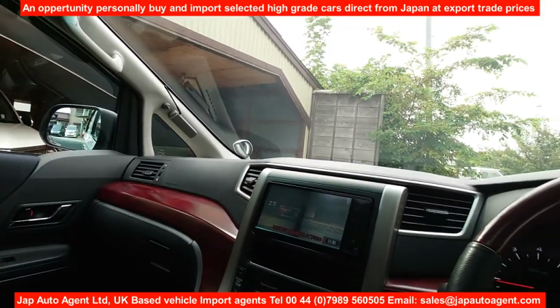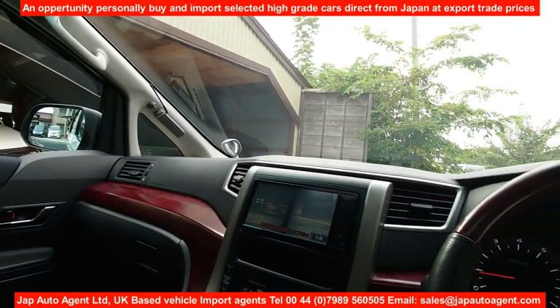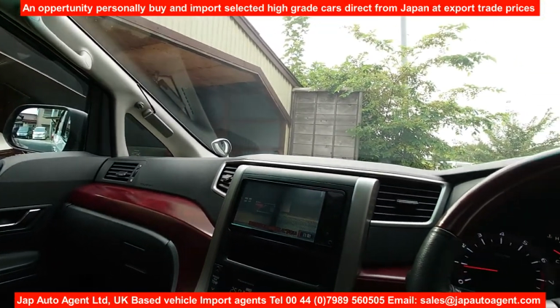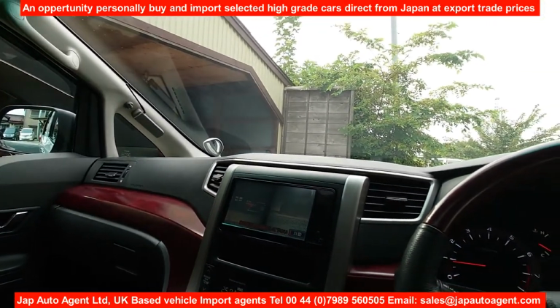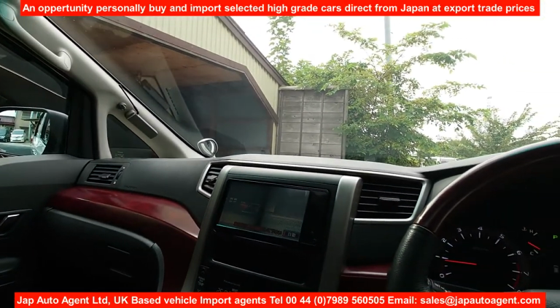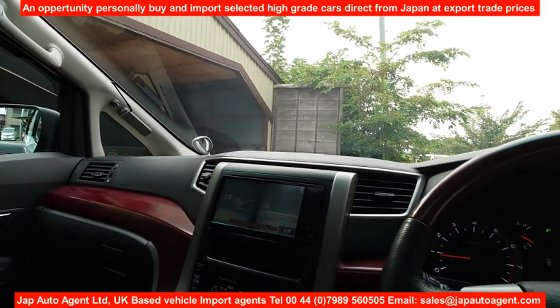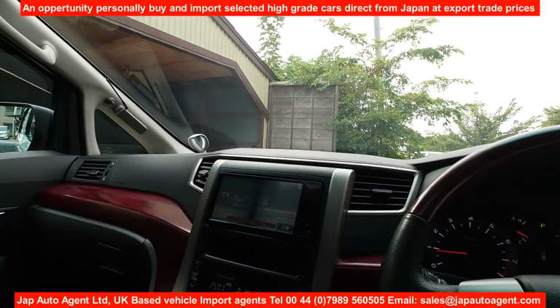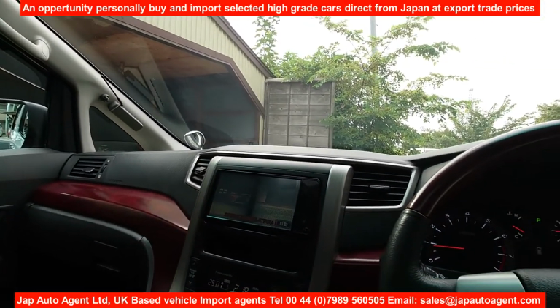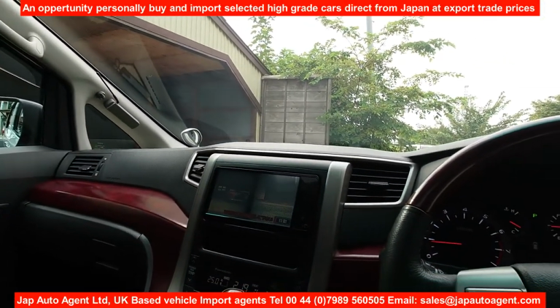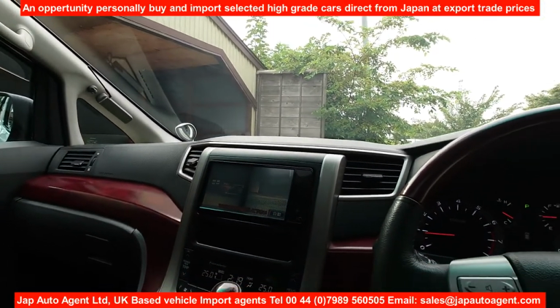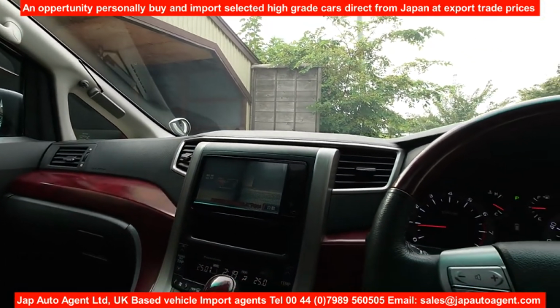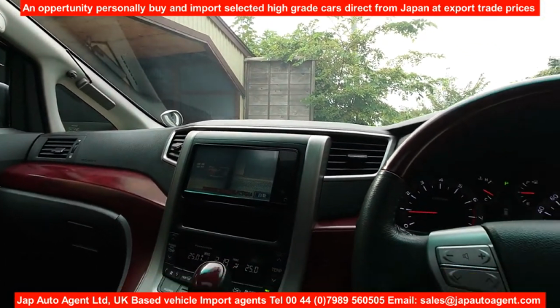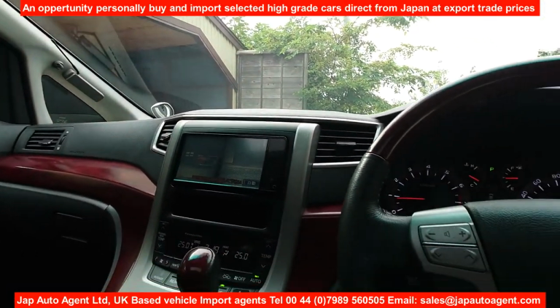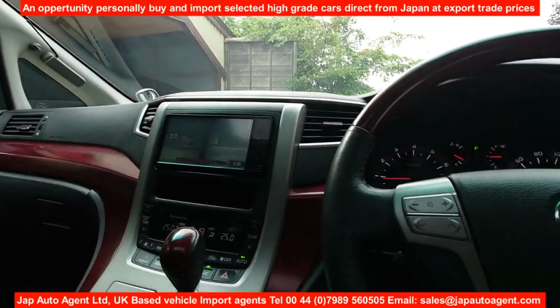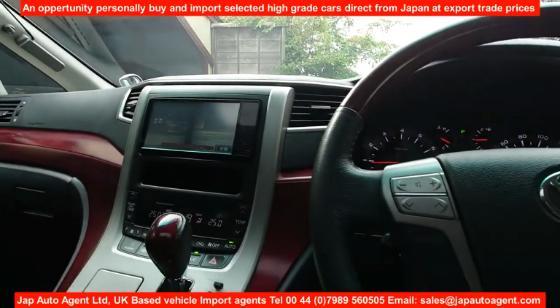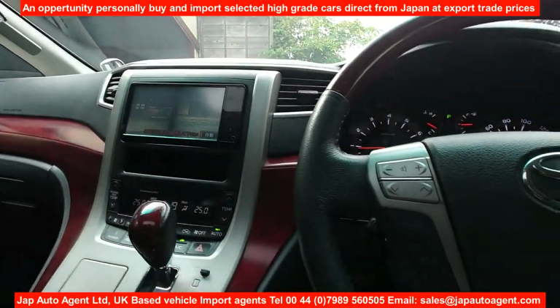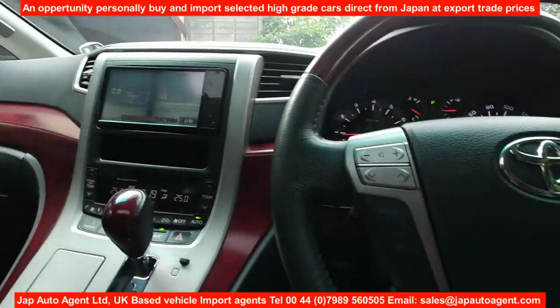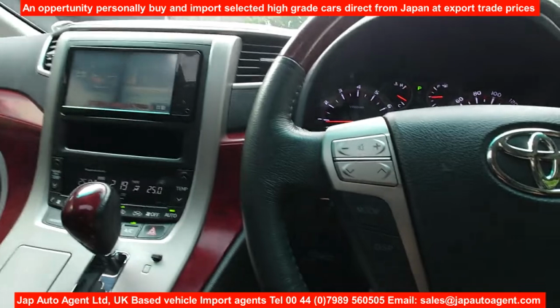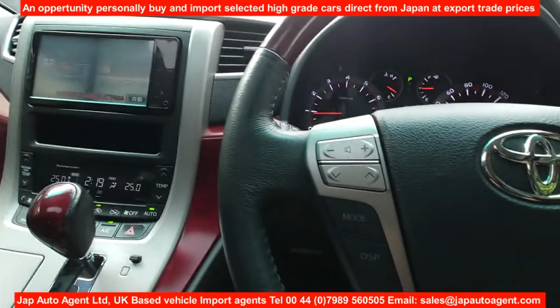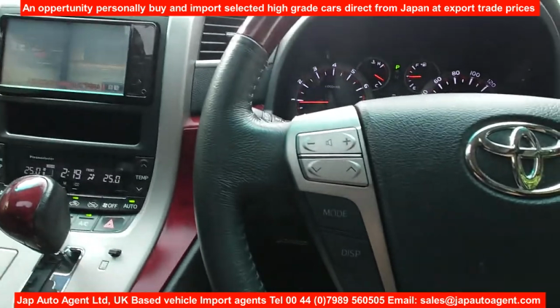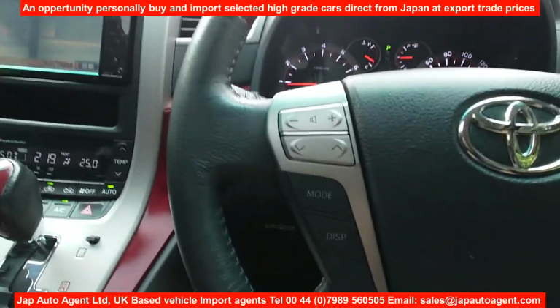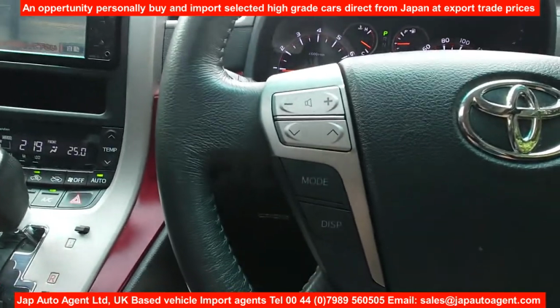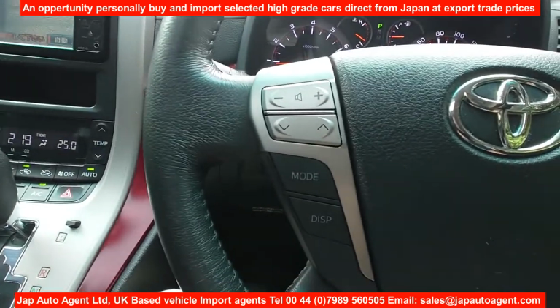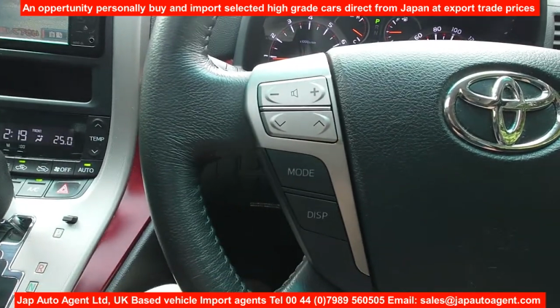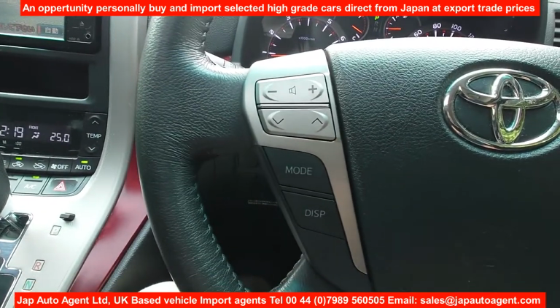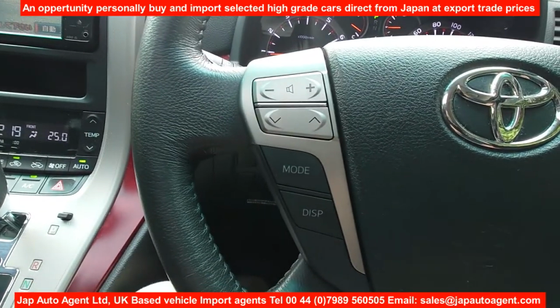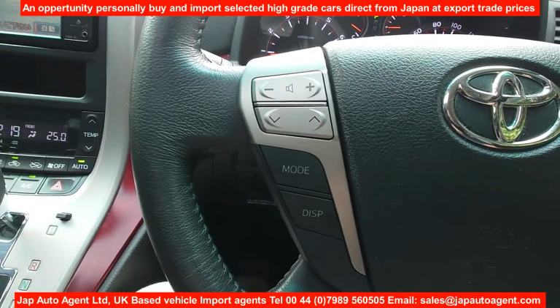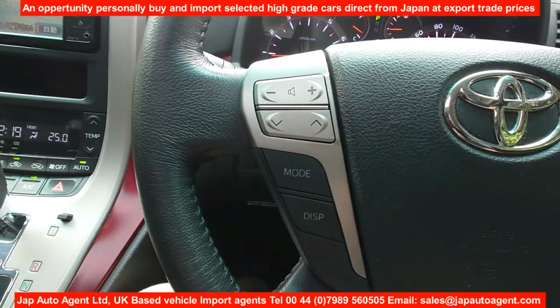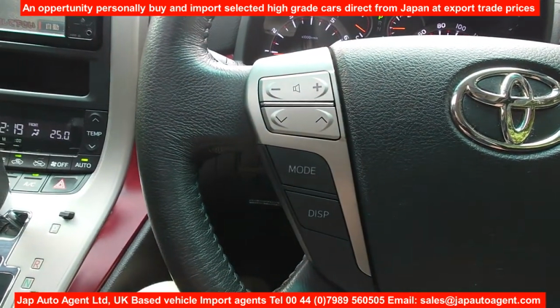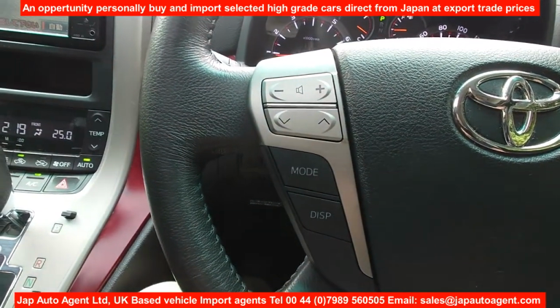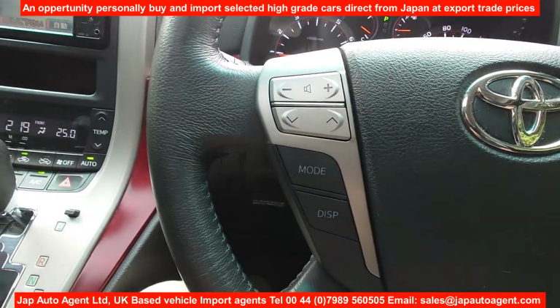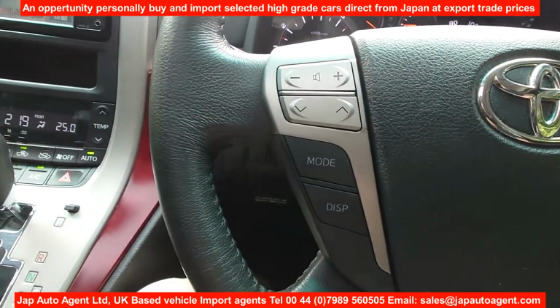I think that's about it for the features, along with audio controls on the steering wheel.